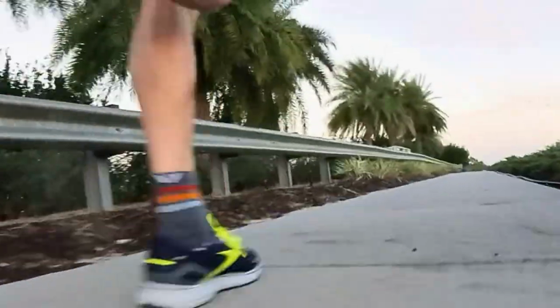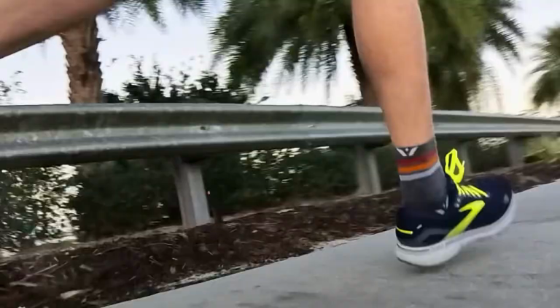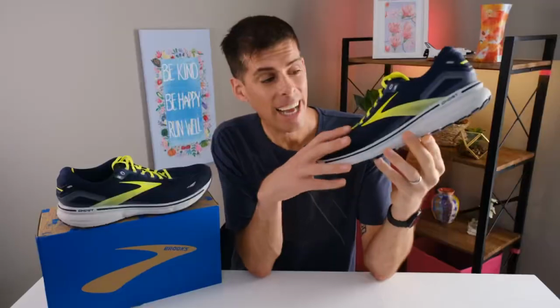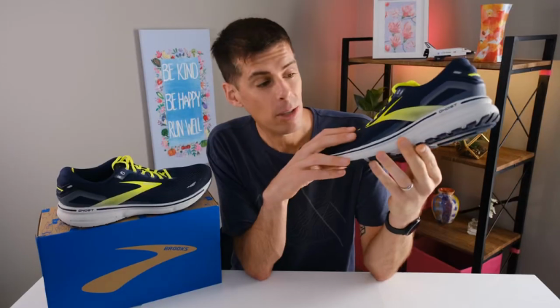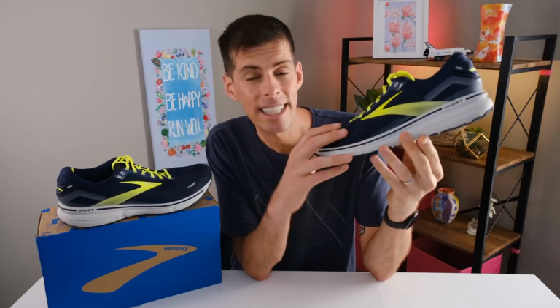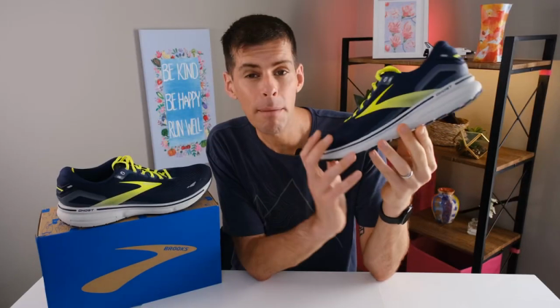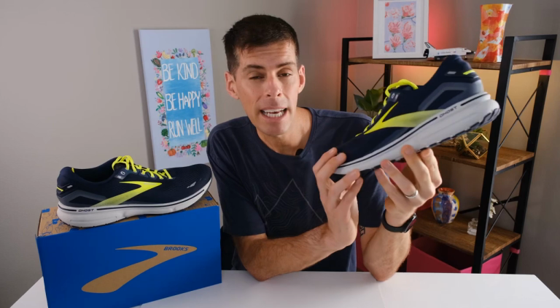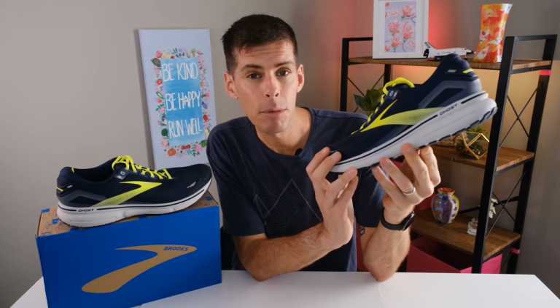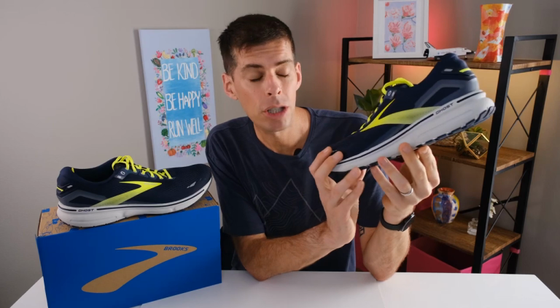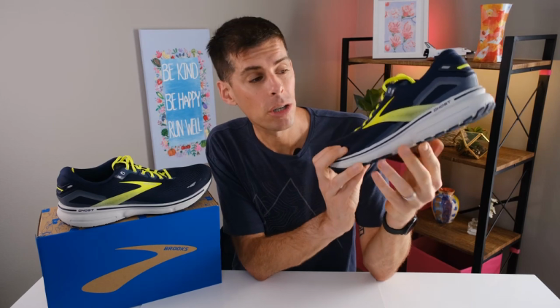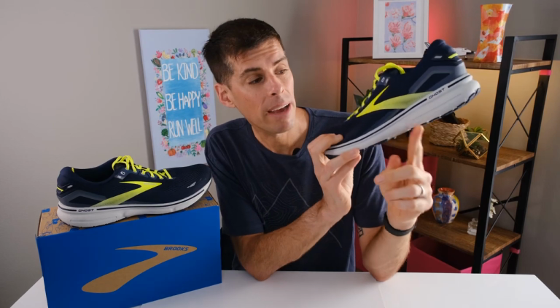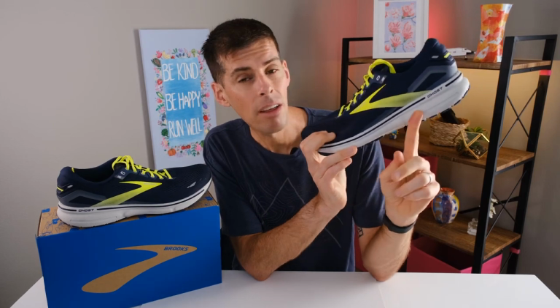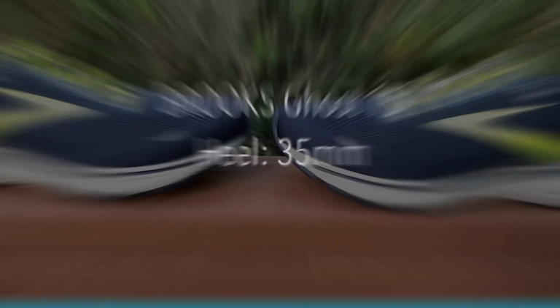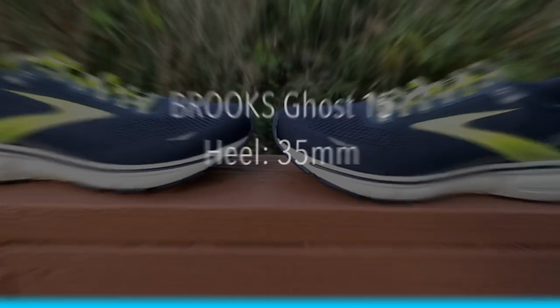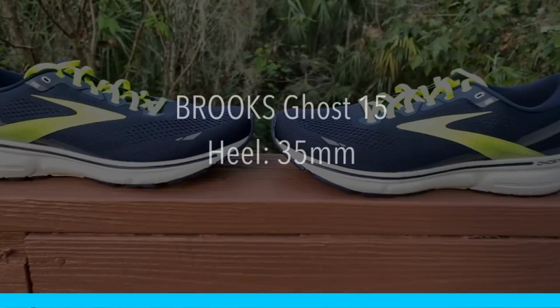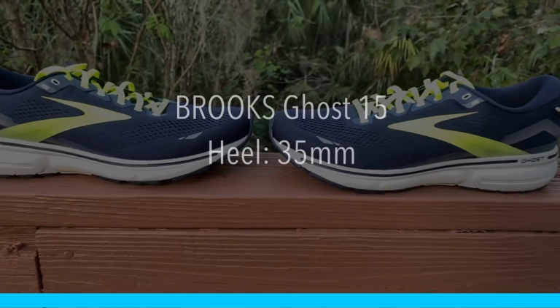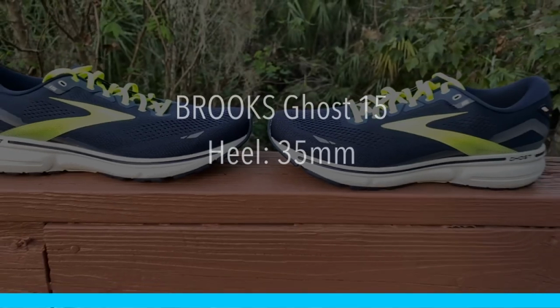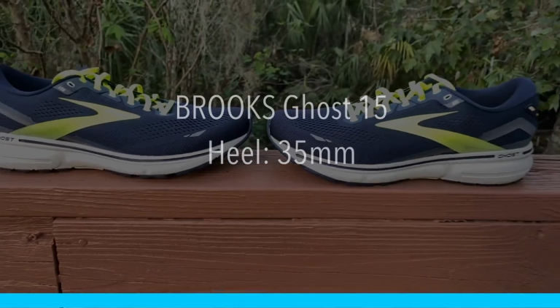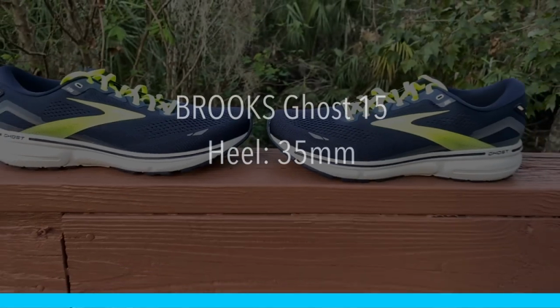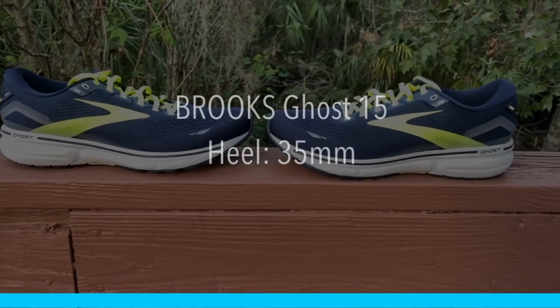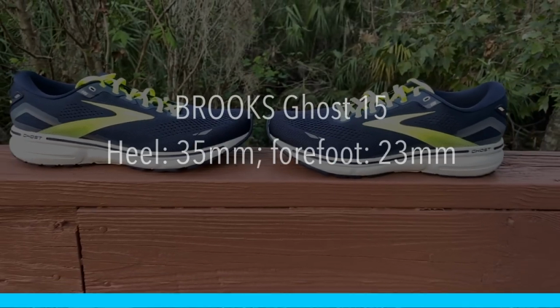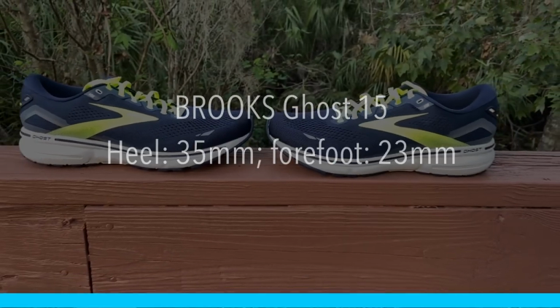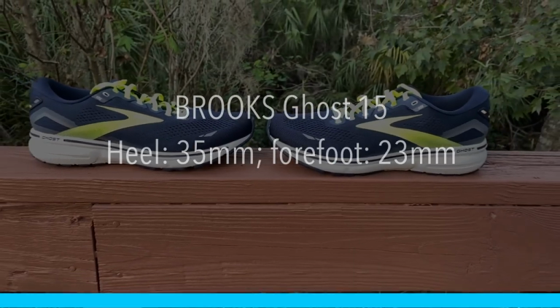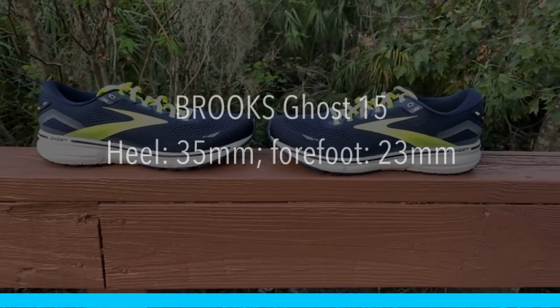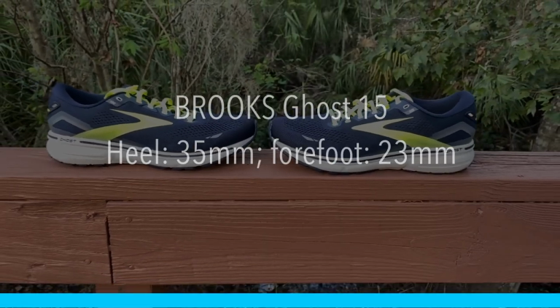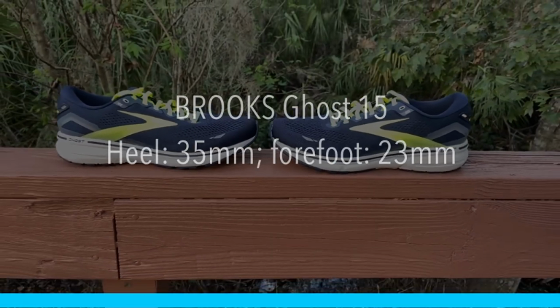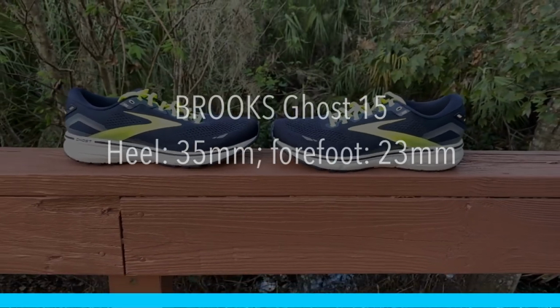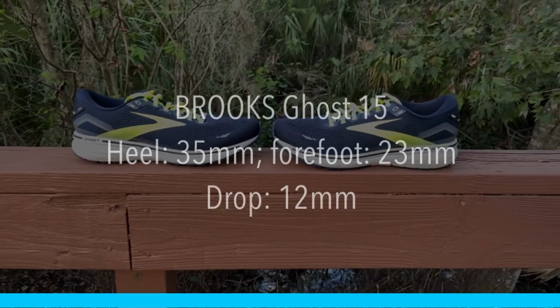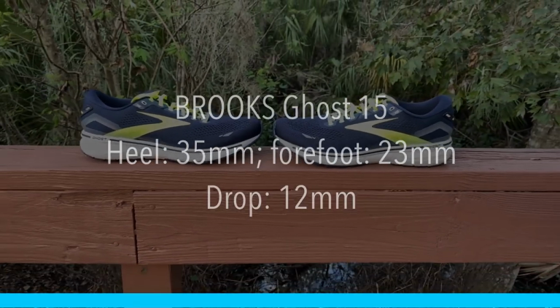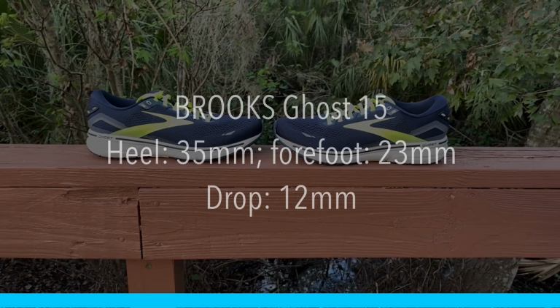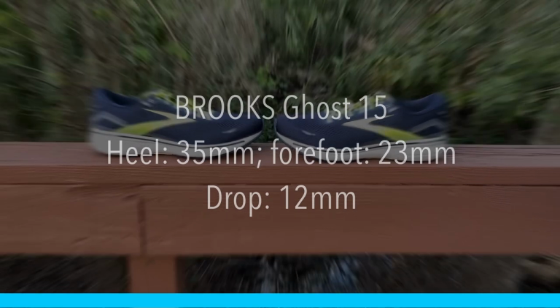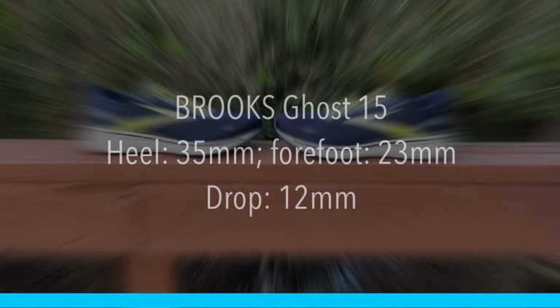As far as stack height goes, this is a medium cushion shoe. We have 35 millimeters in the heel and 23 millimeters in the forefoot, for a 12 millimeter drop.